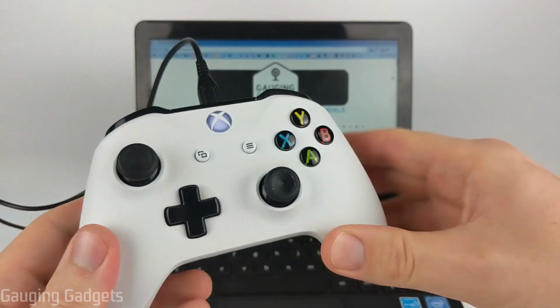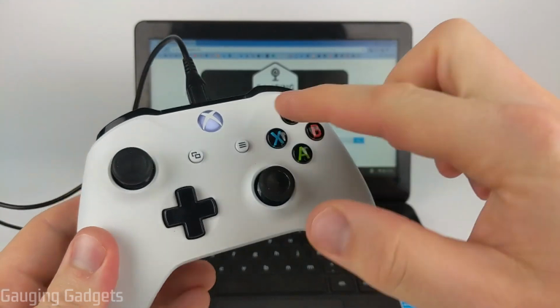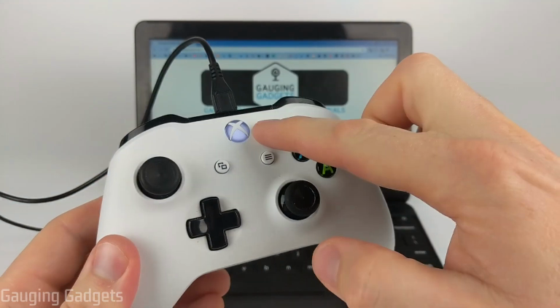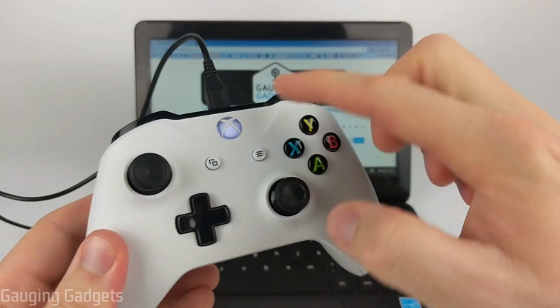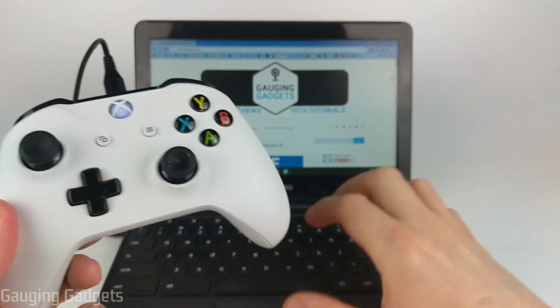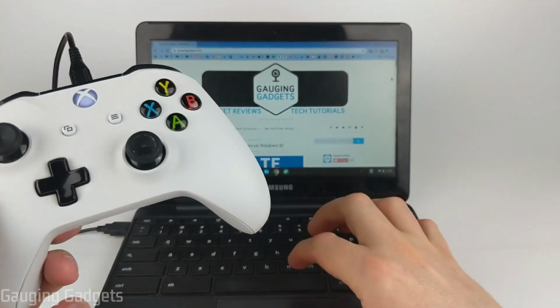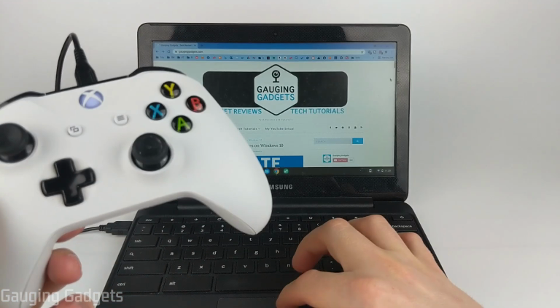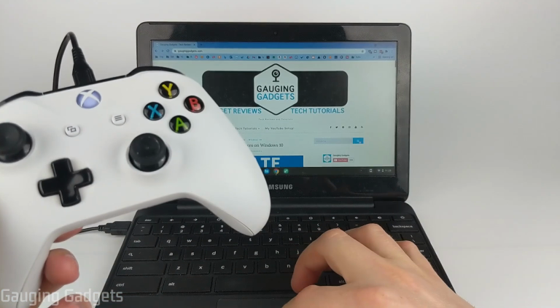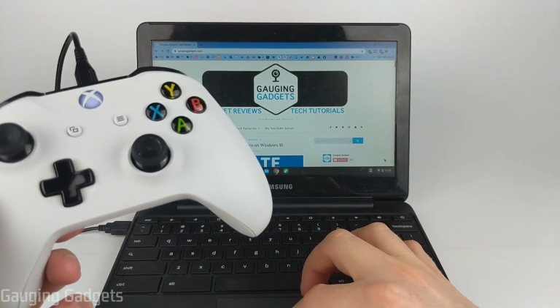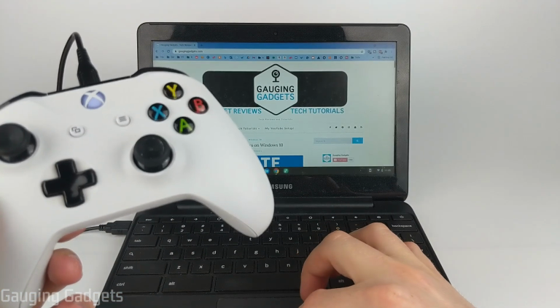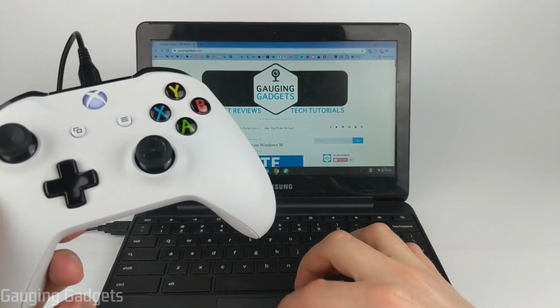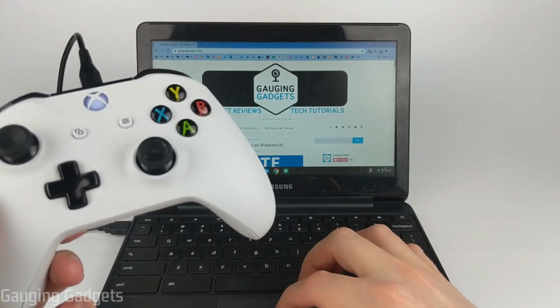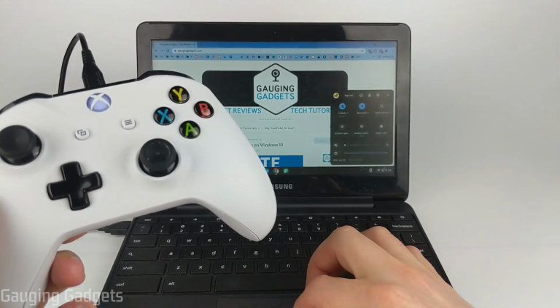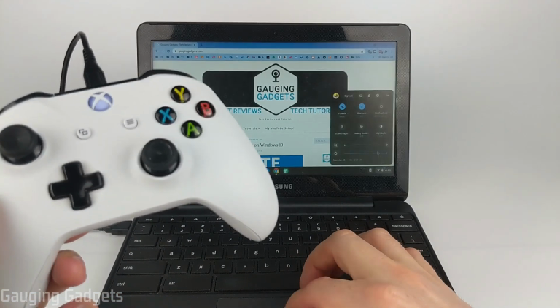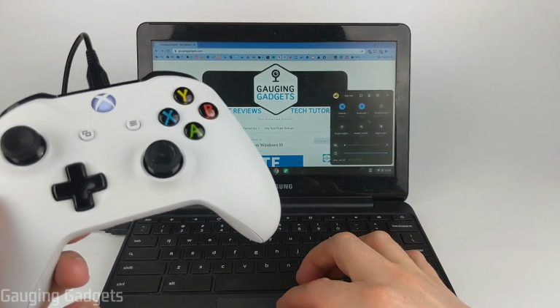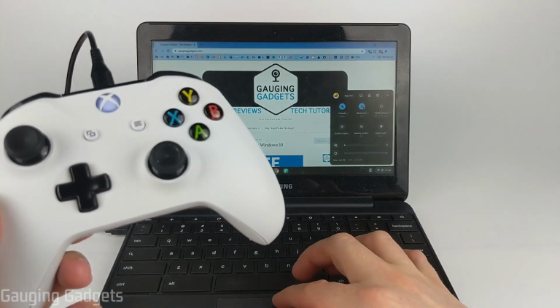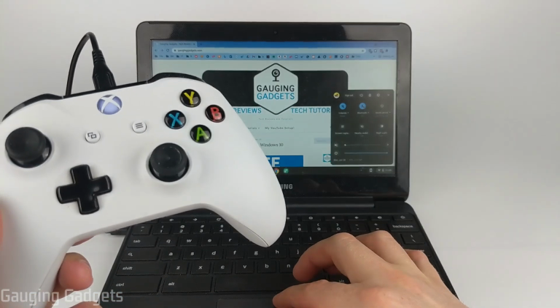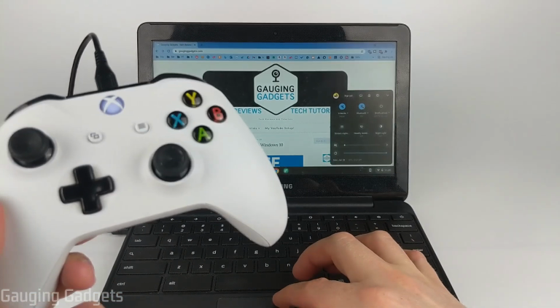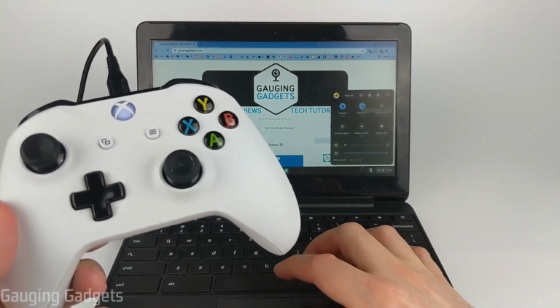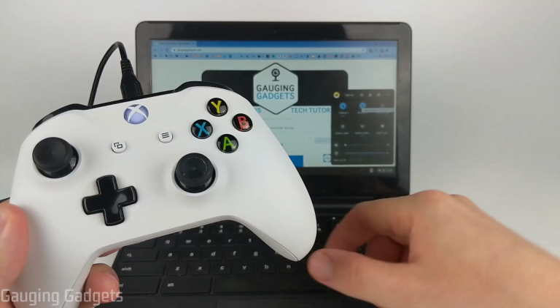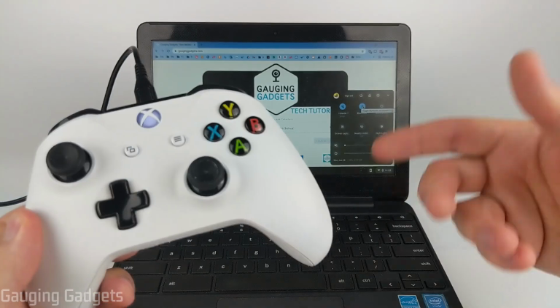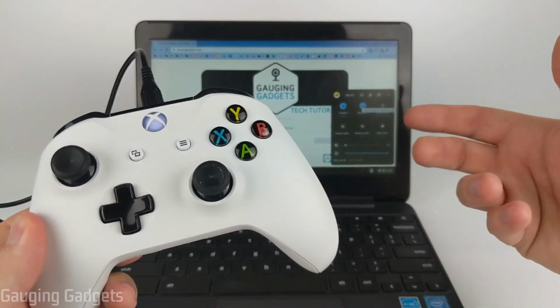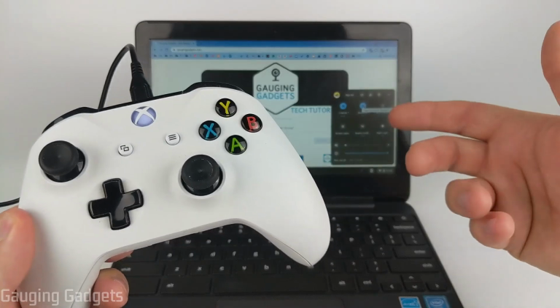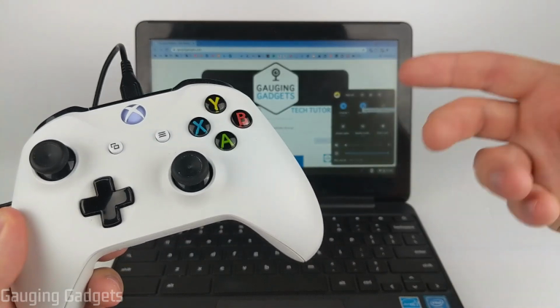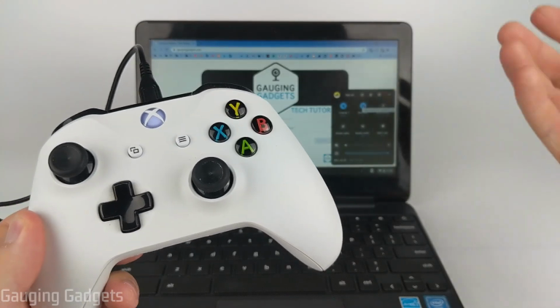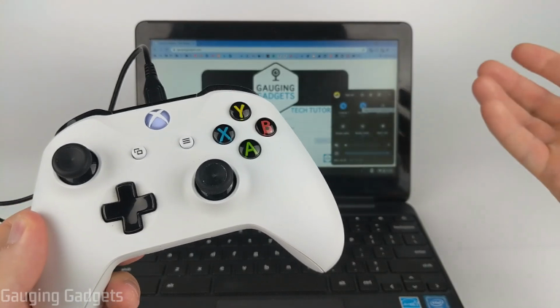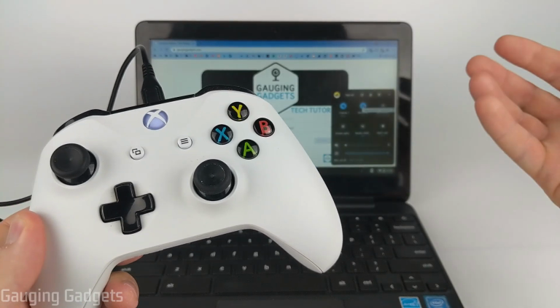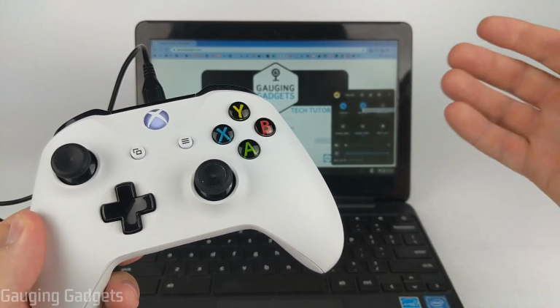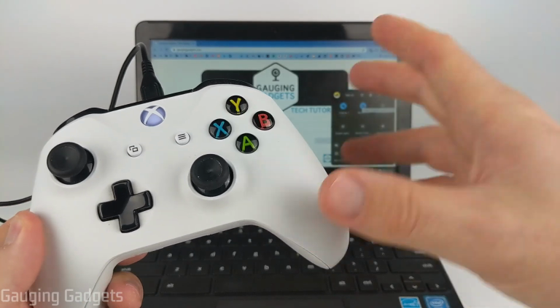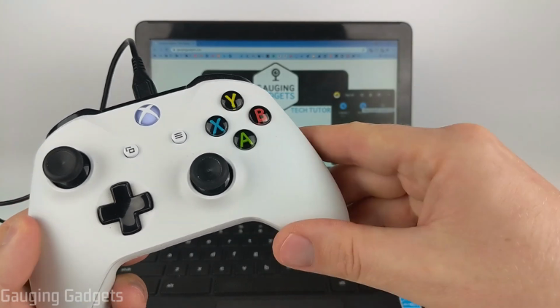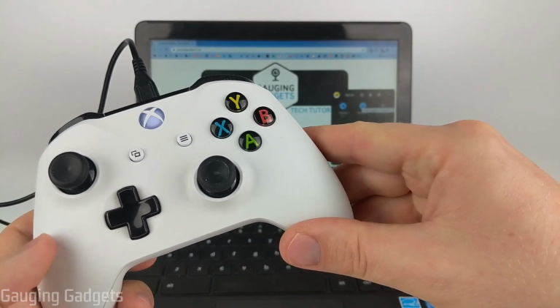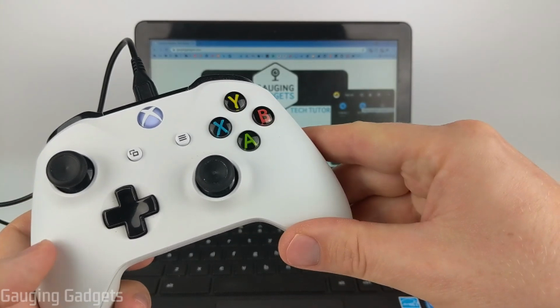Now, if this does not work, make sure that you have Bluetooth turned on on your Chromebook, because if it's turned off, it will not pair.